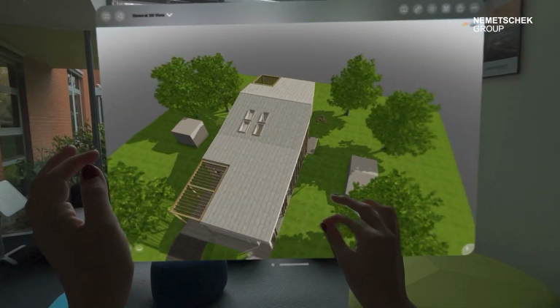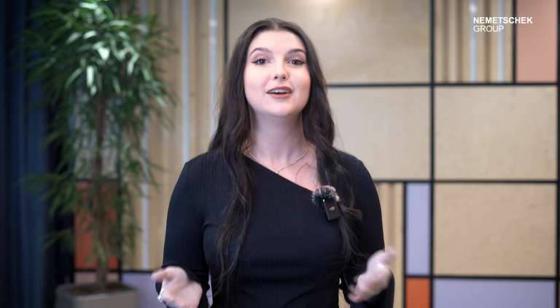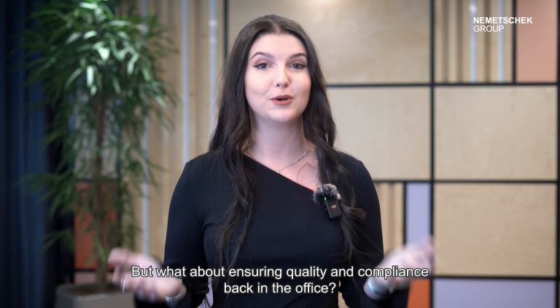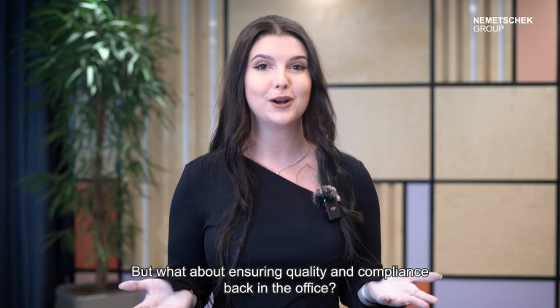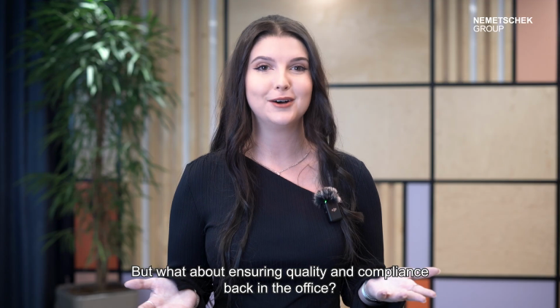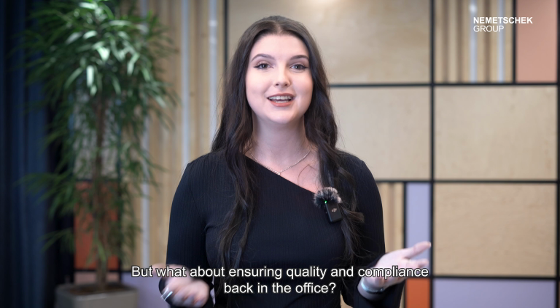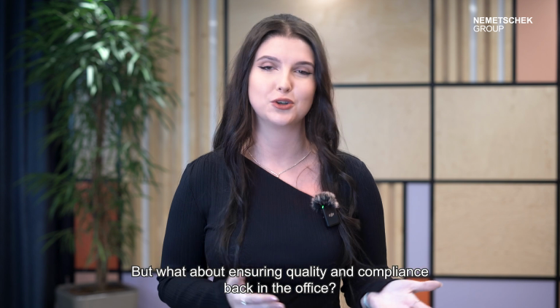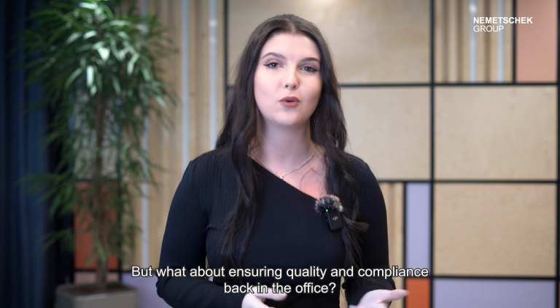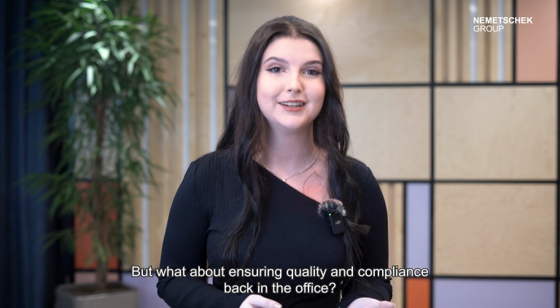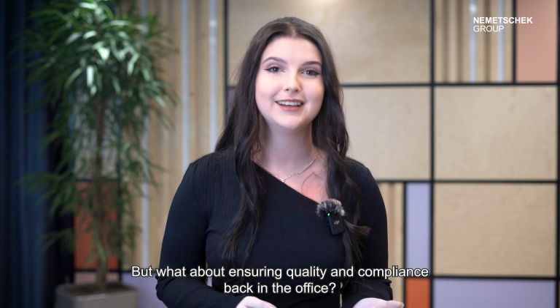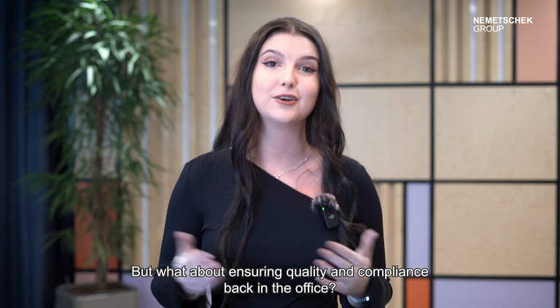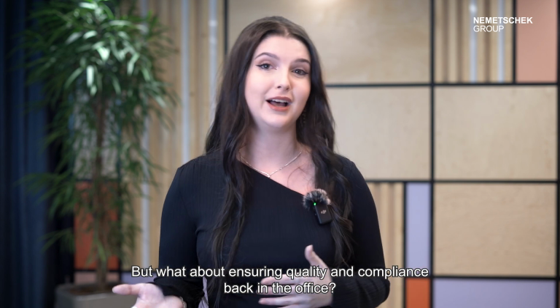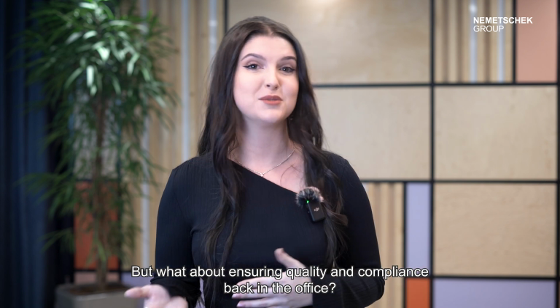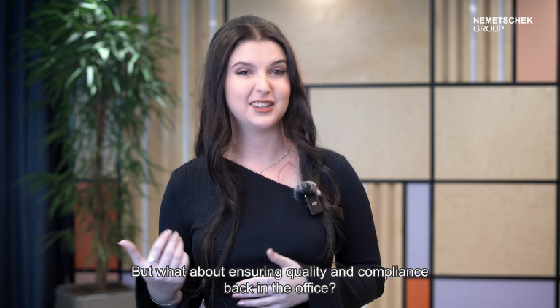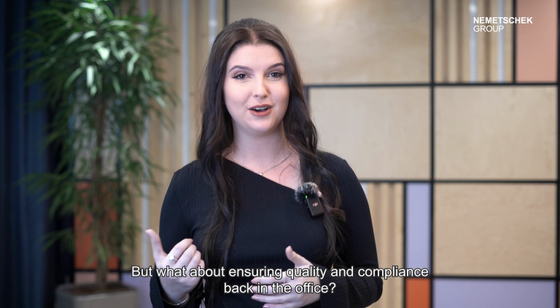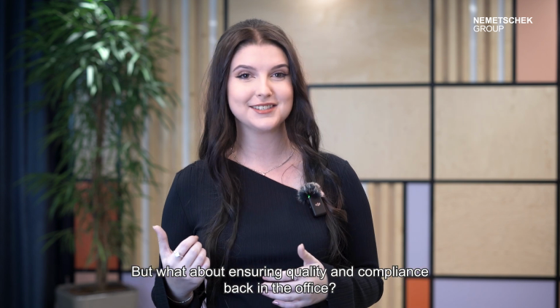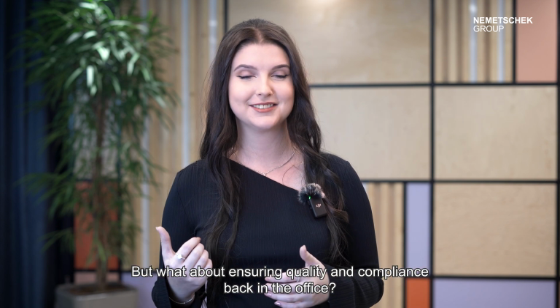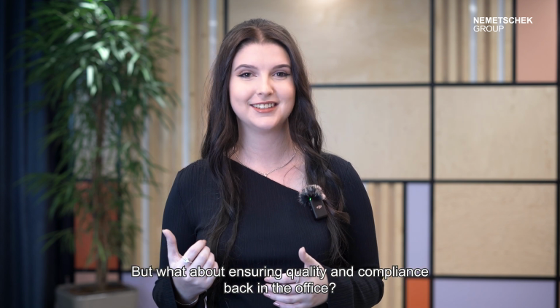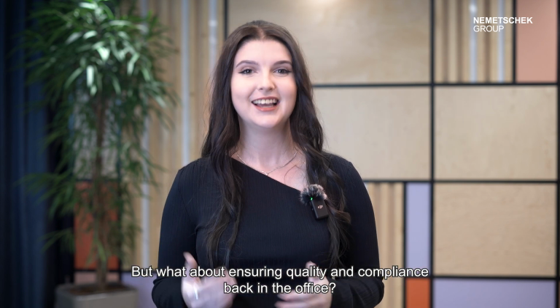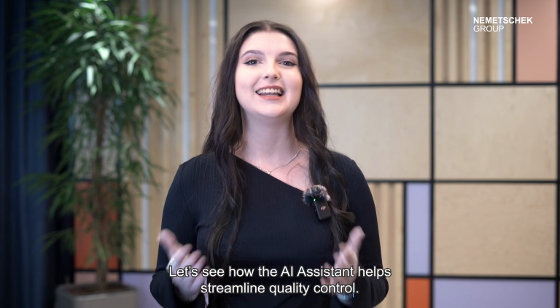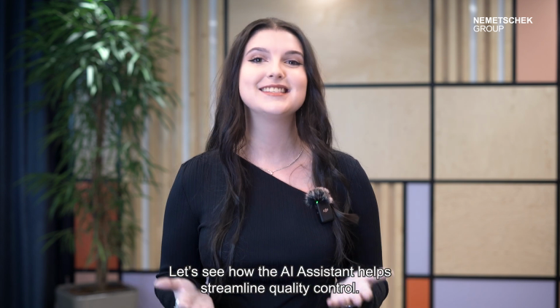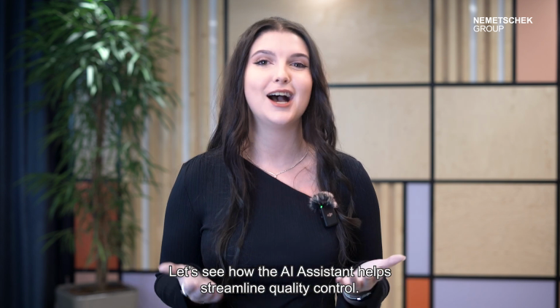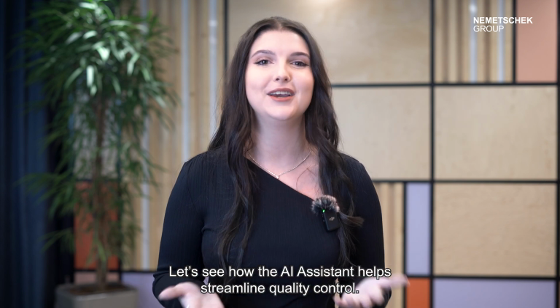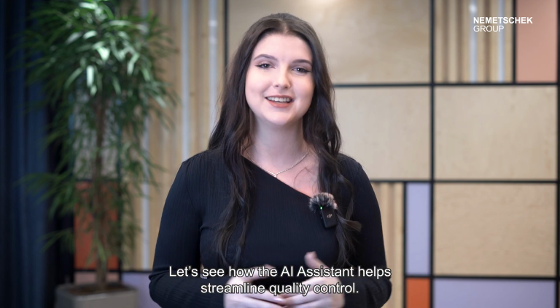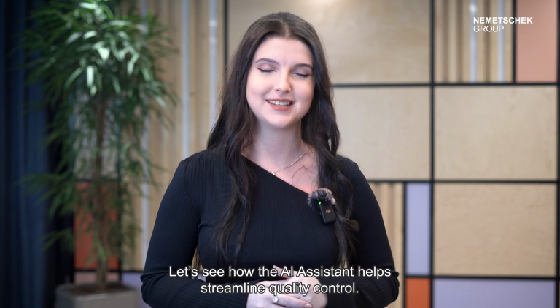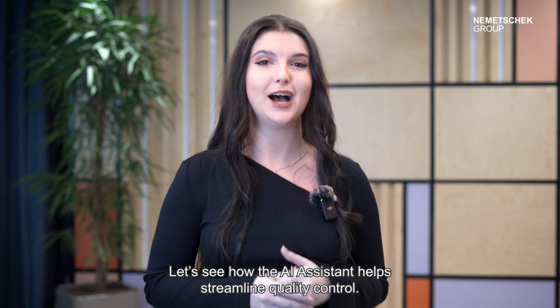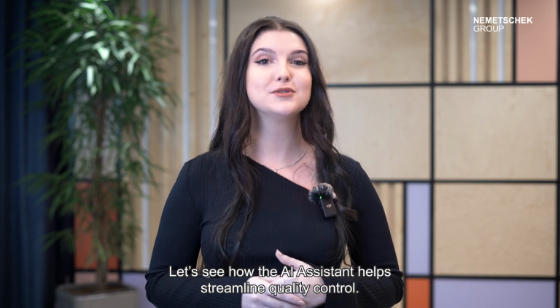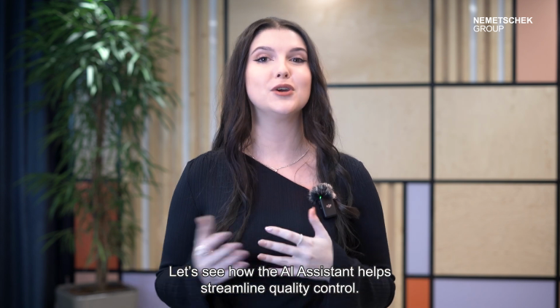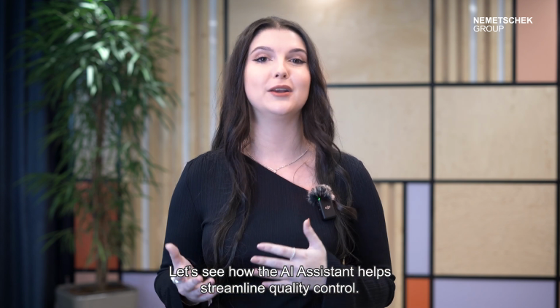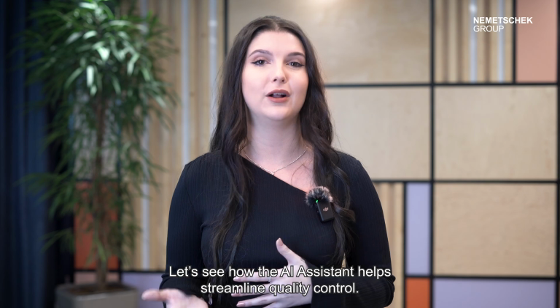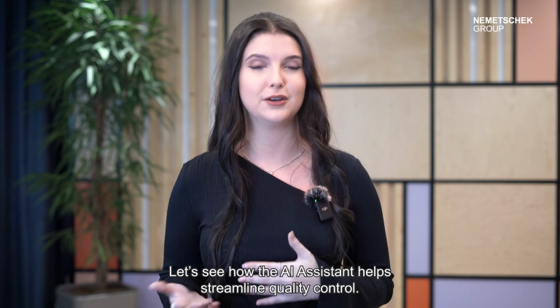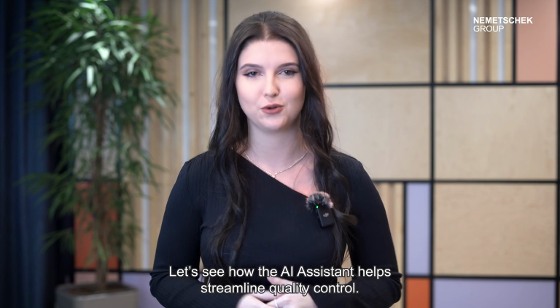But what about ensuring quality and compliance back in the office? Let's see how the AI assistant helps streamline quality control.